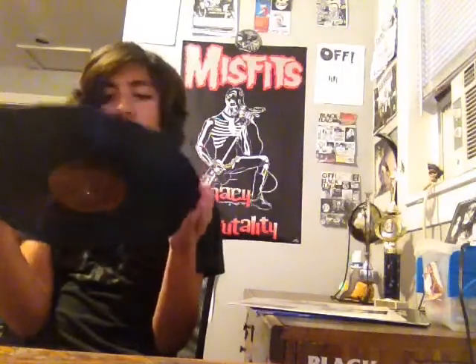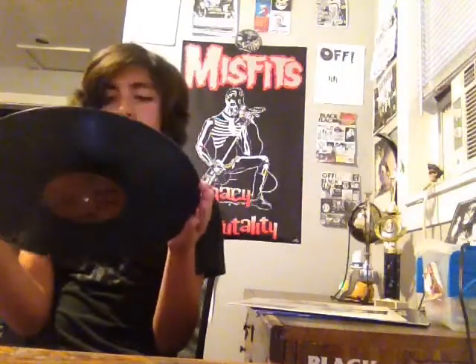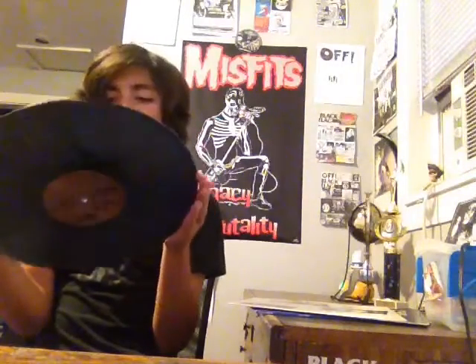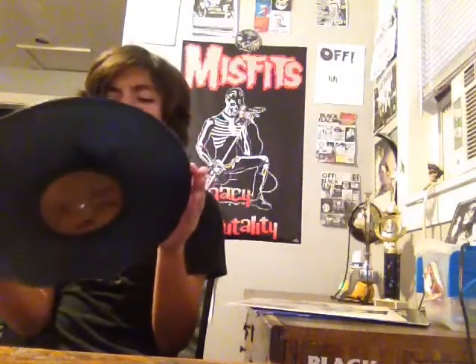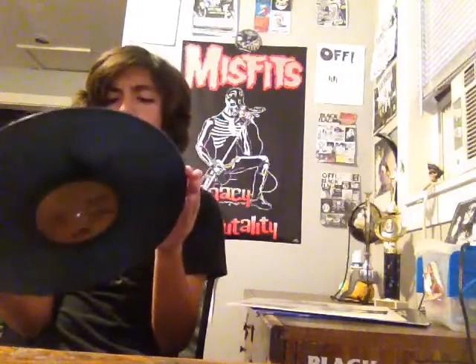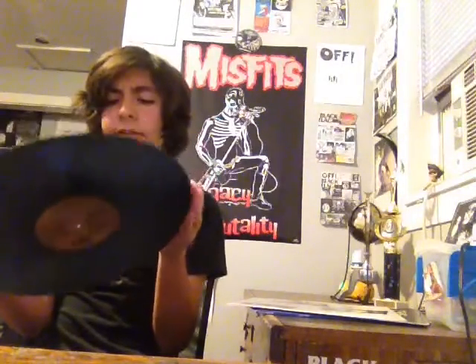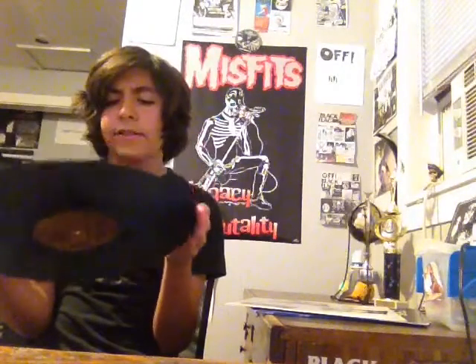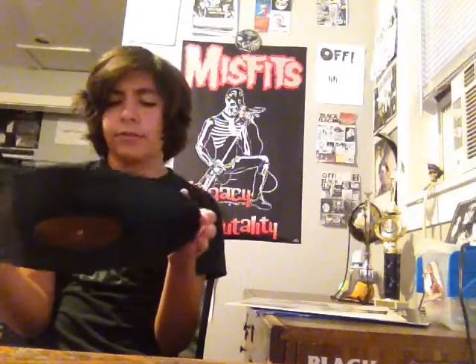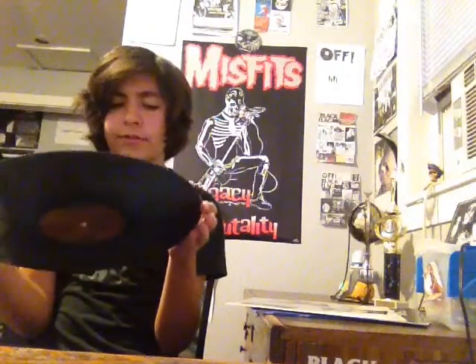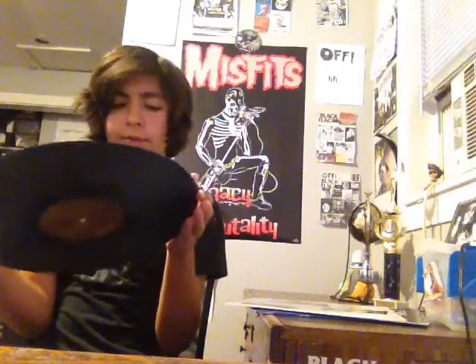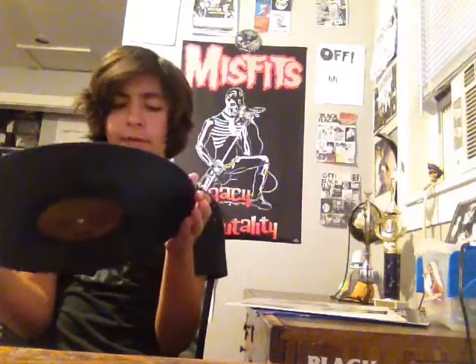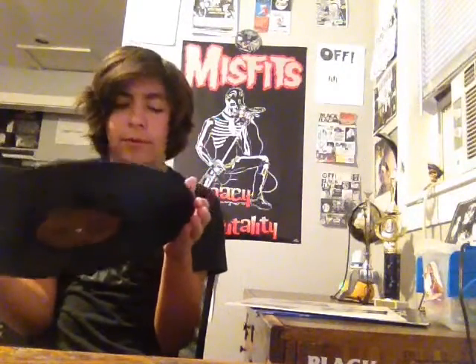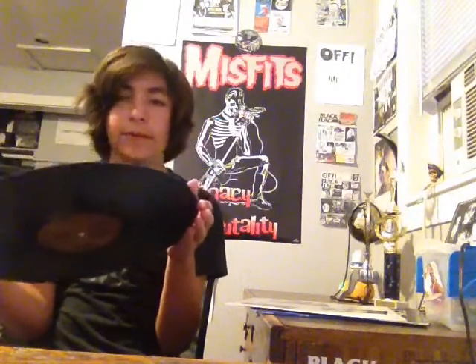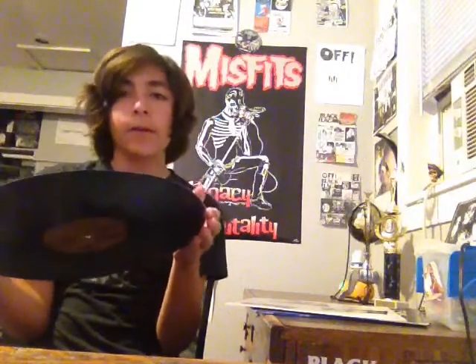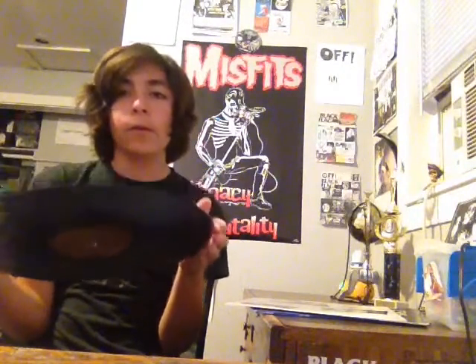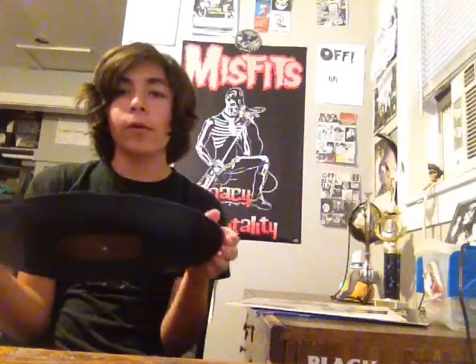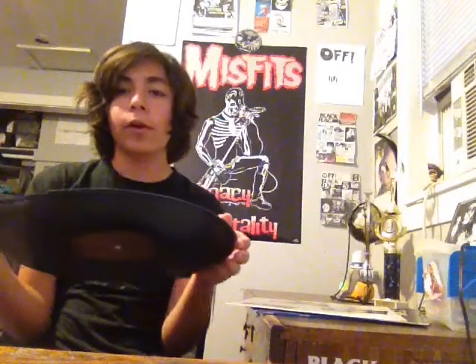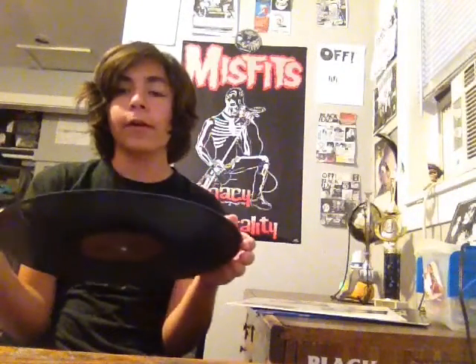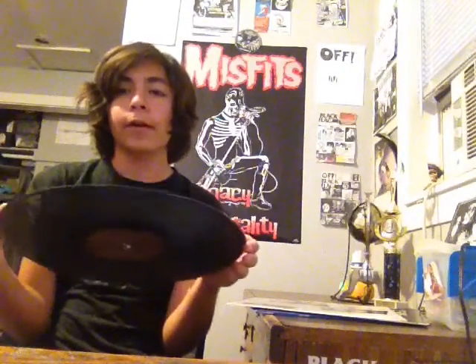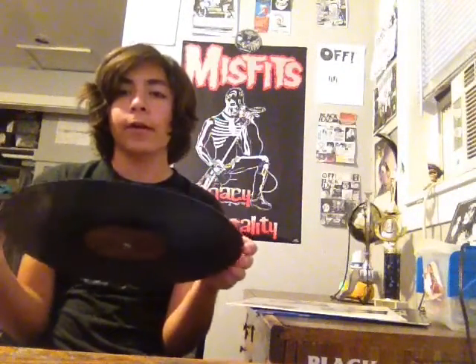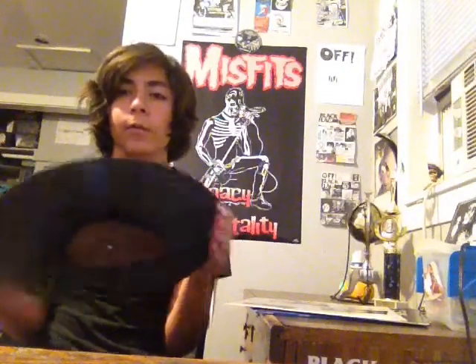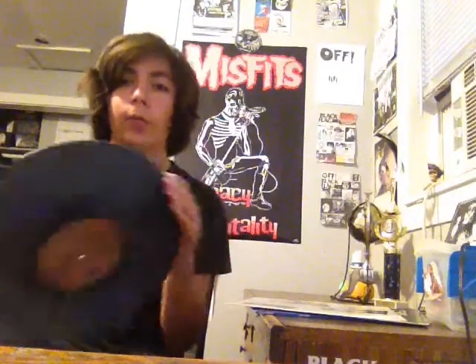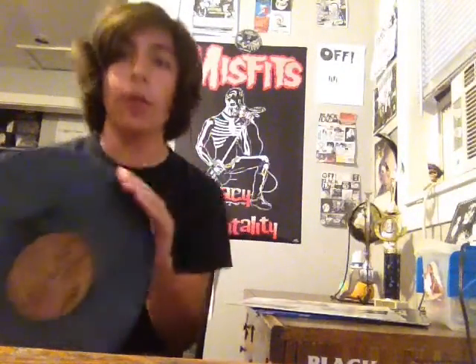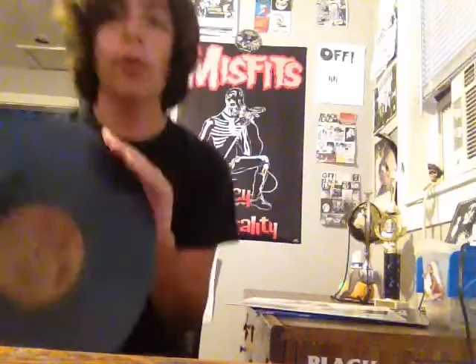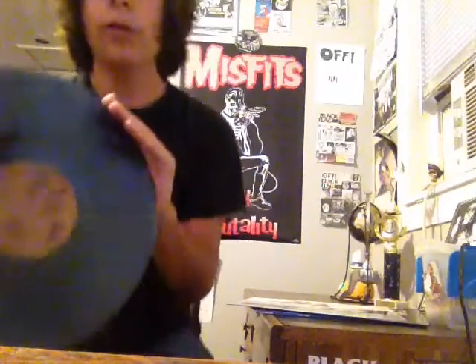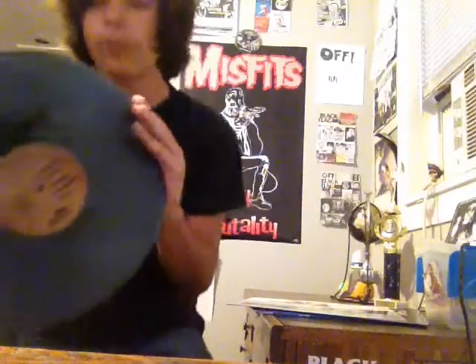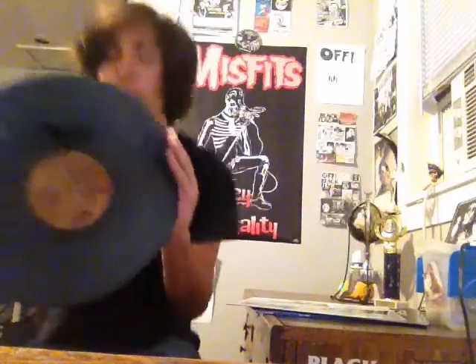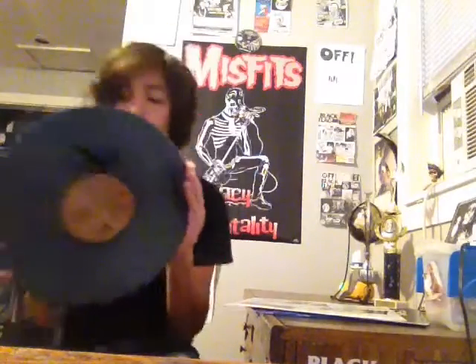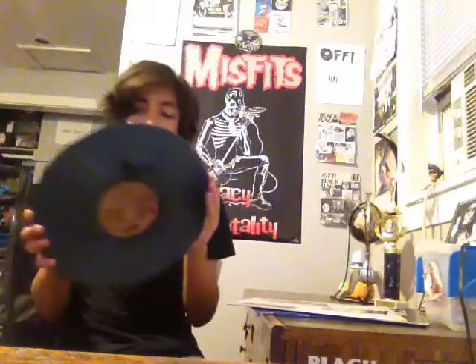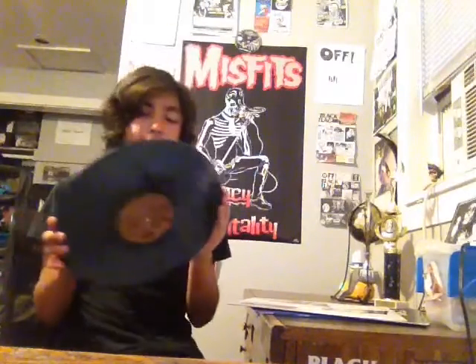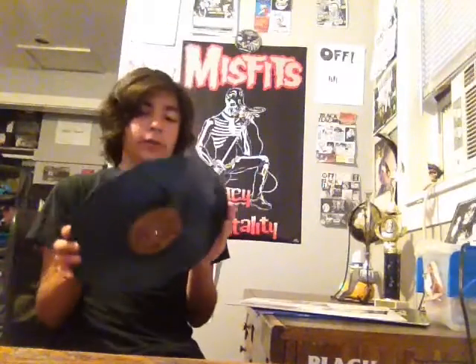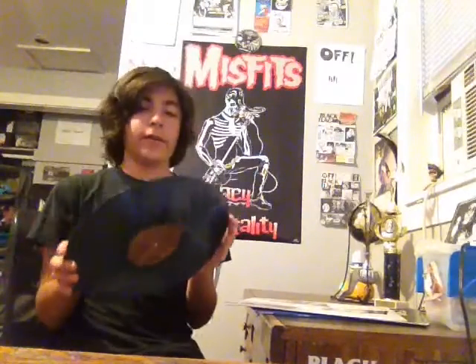I don't know if it's just a really thick pressing or 180 gram or what, but whatever.